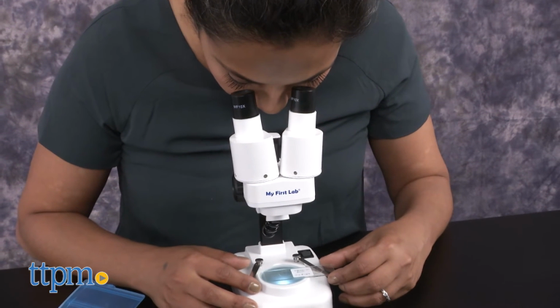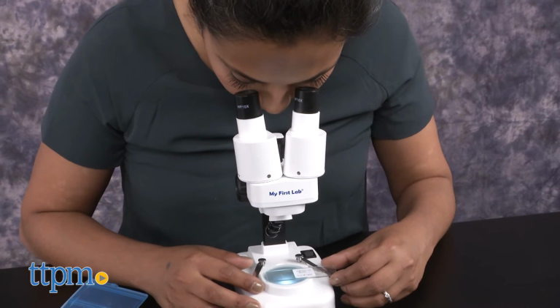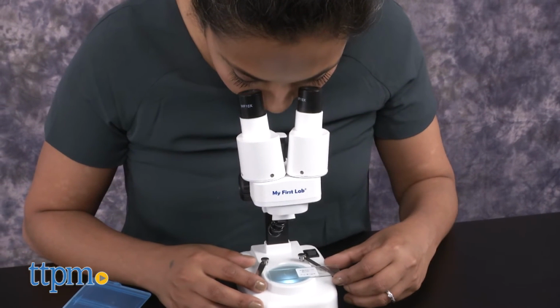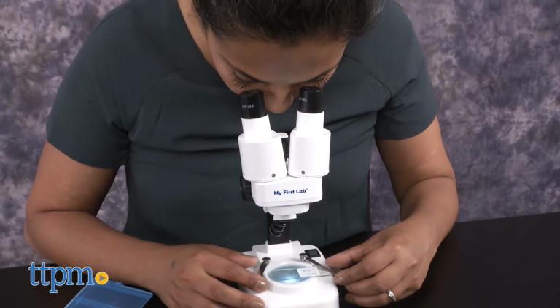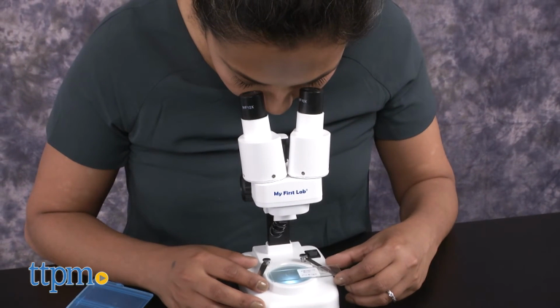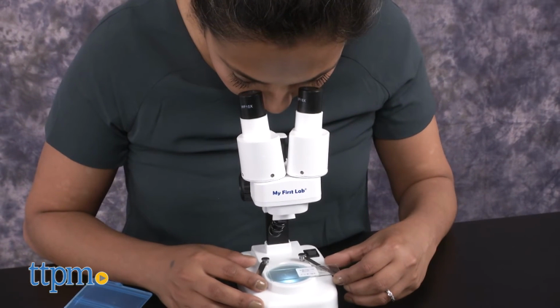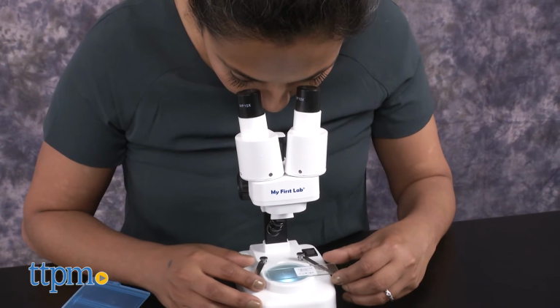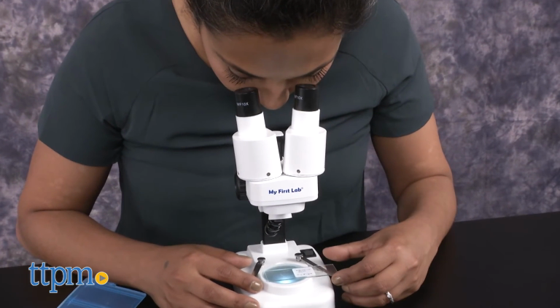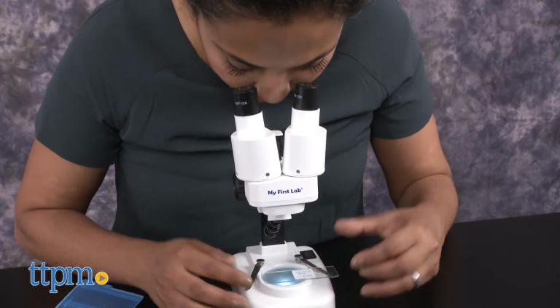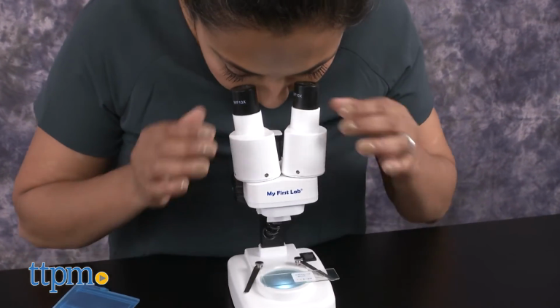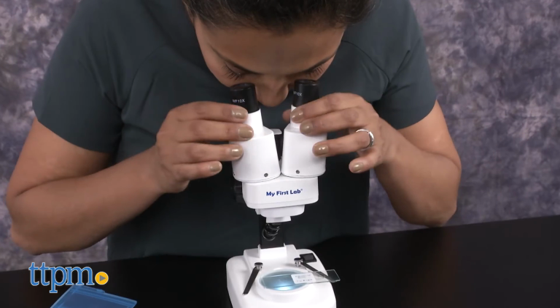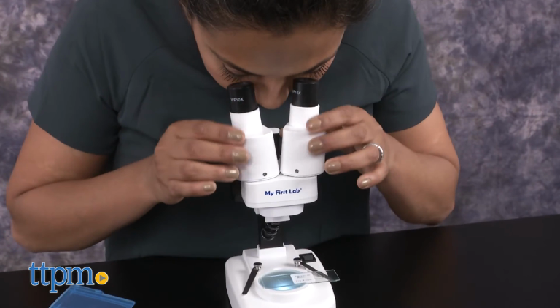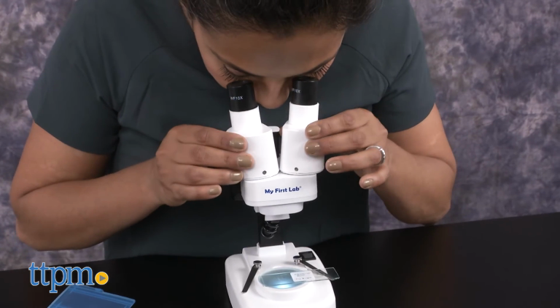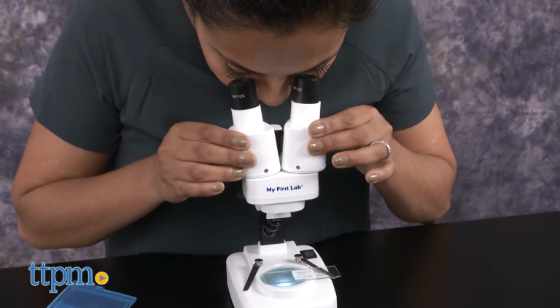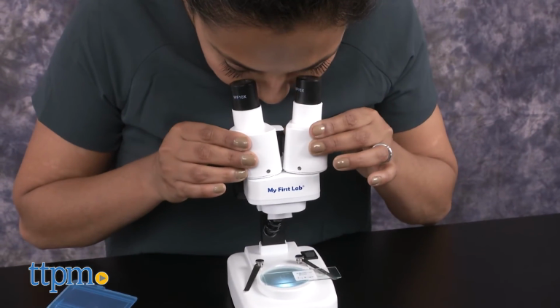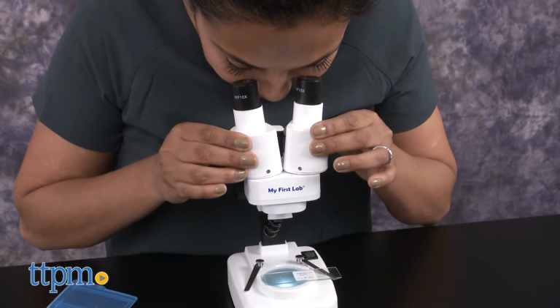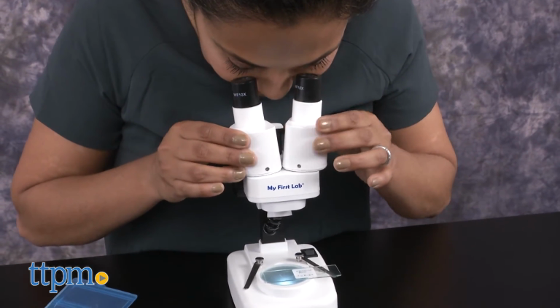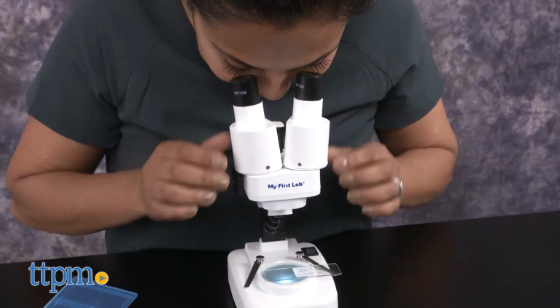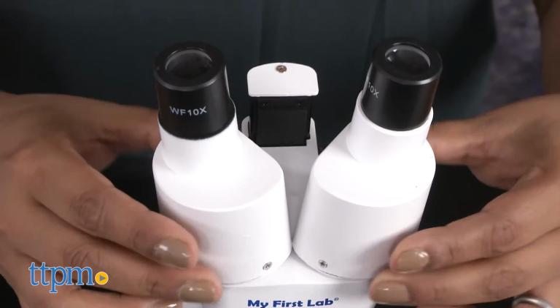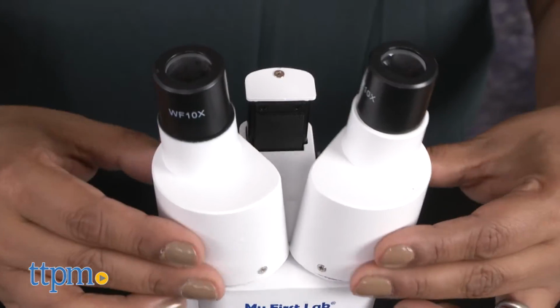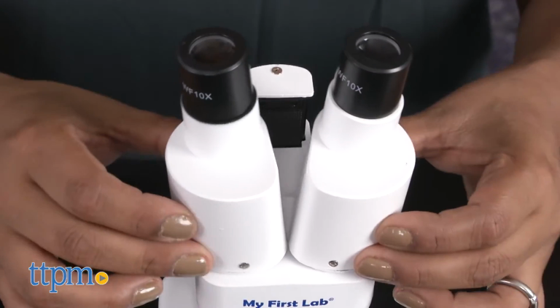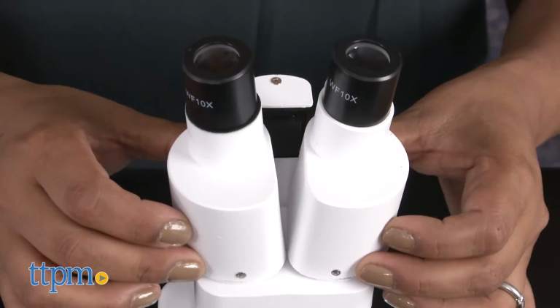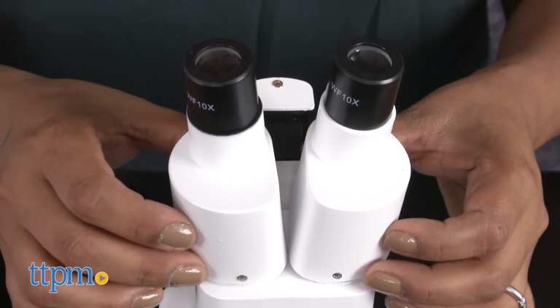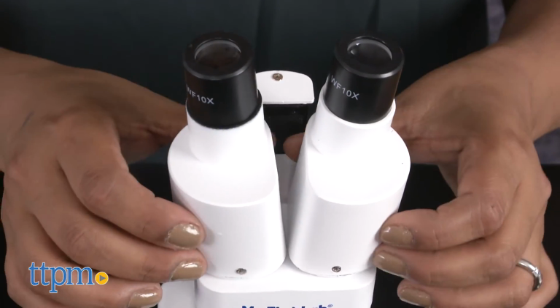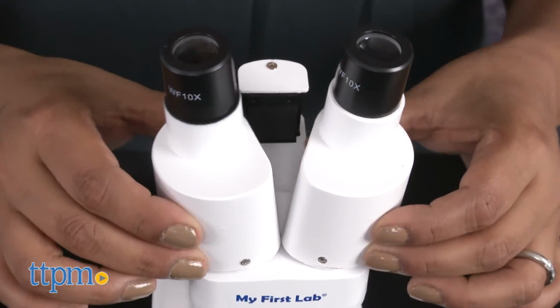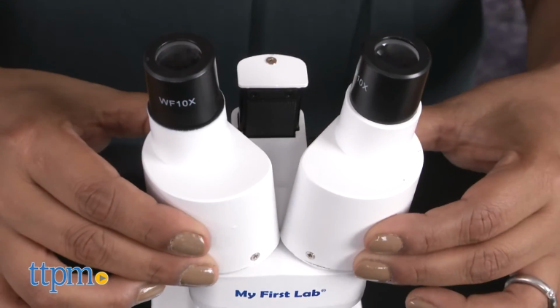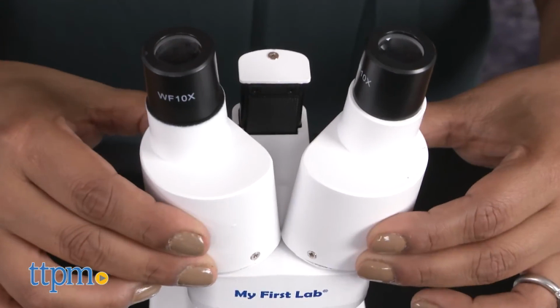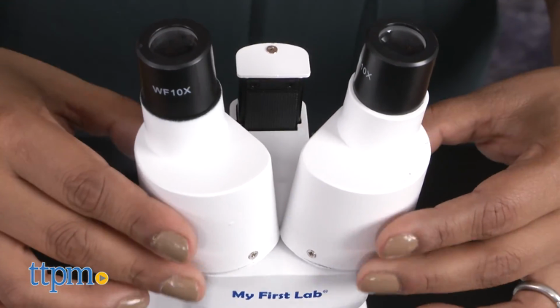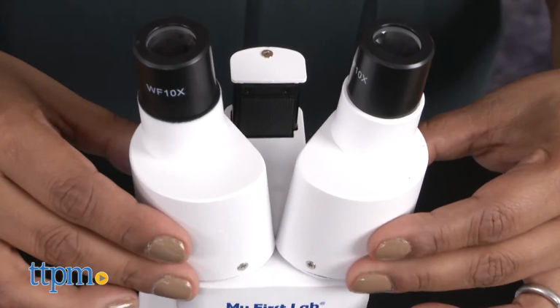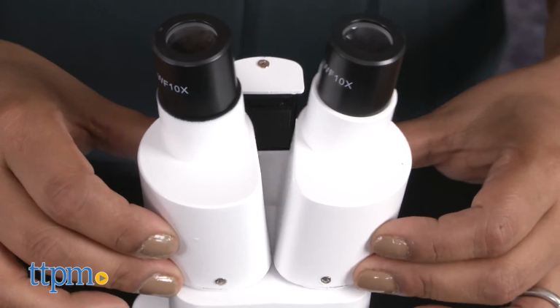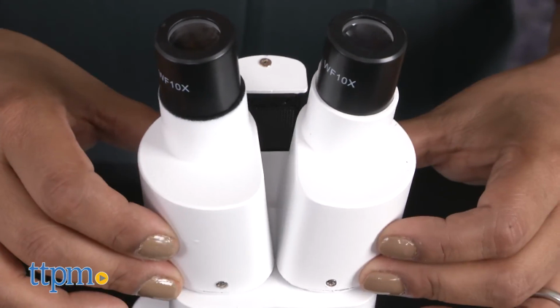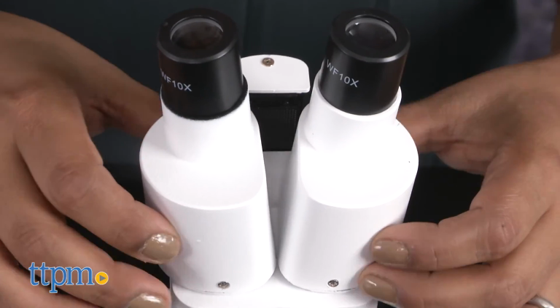This microscope is a binocular stereo microscope, which makes it a bit easier for young kids. It's very simple and easy to use.